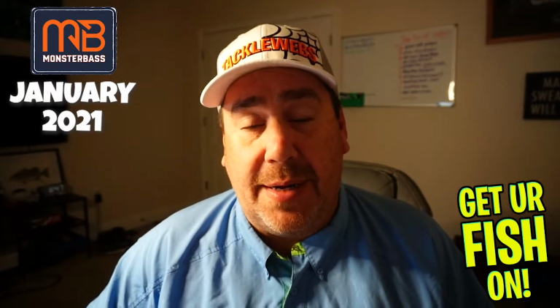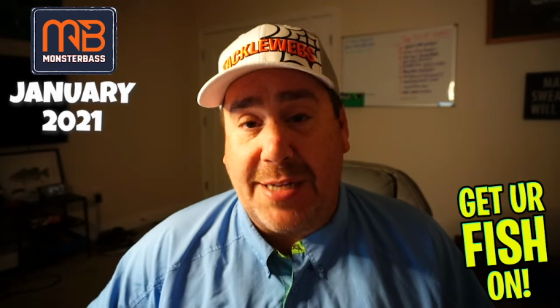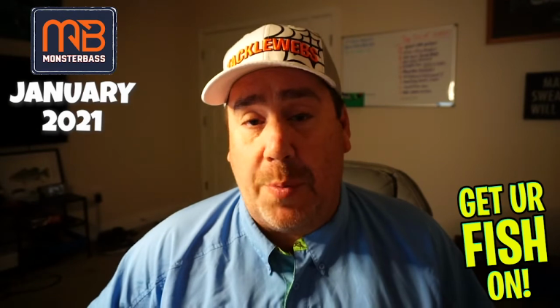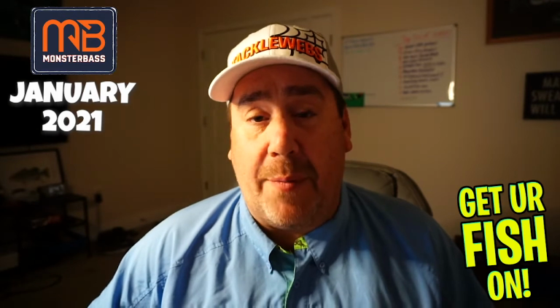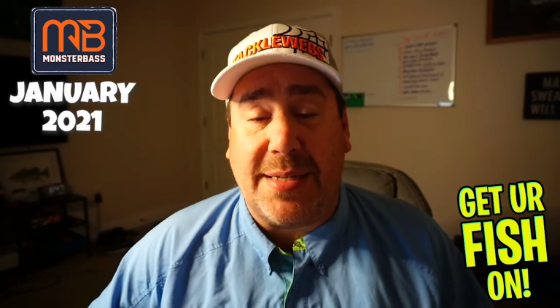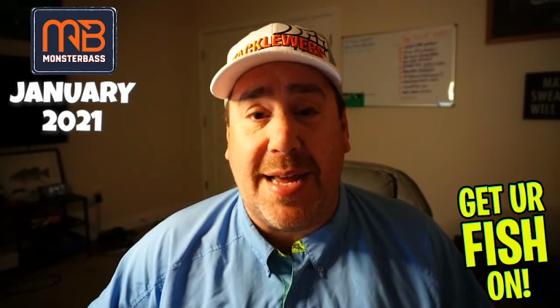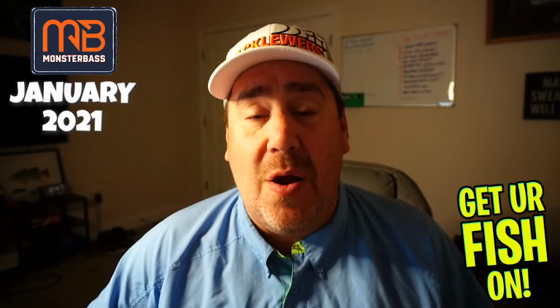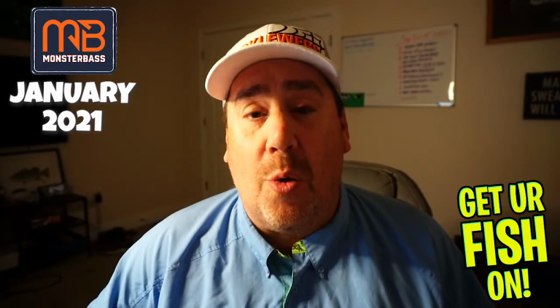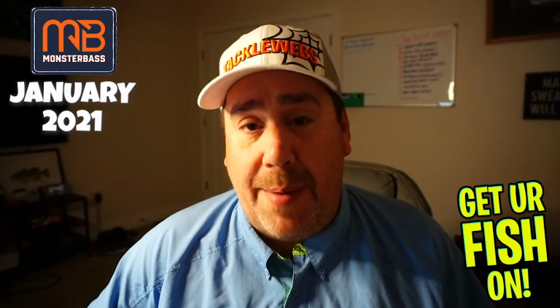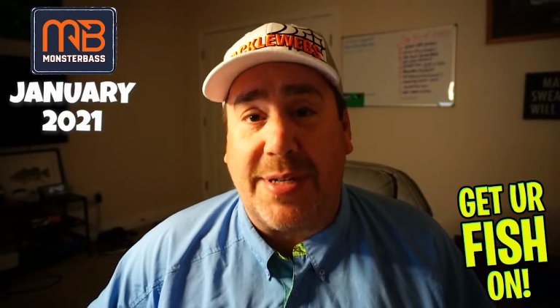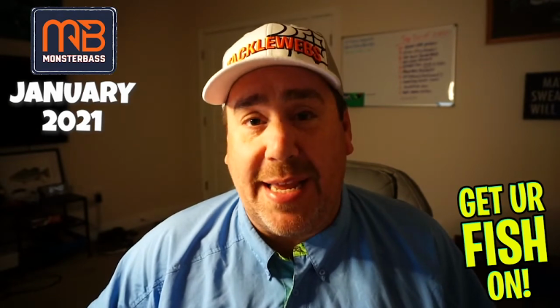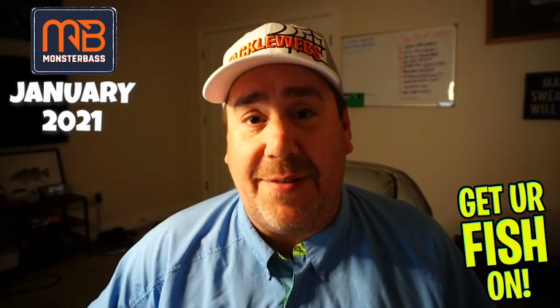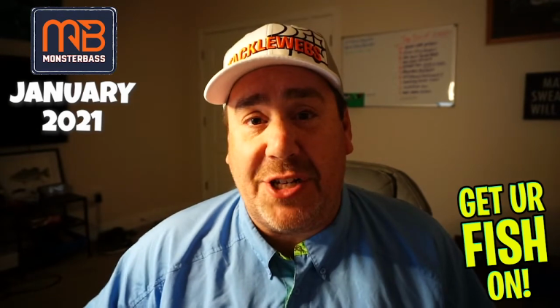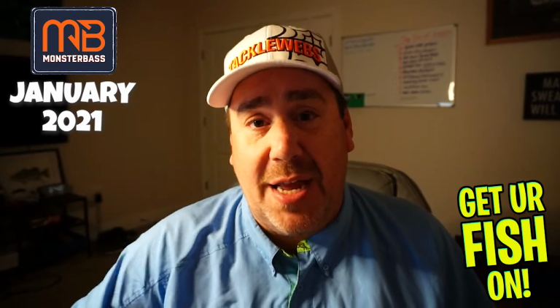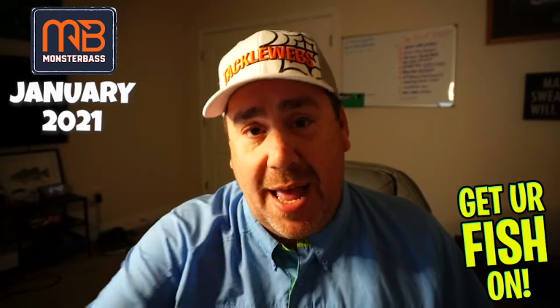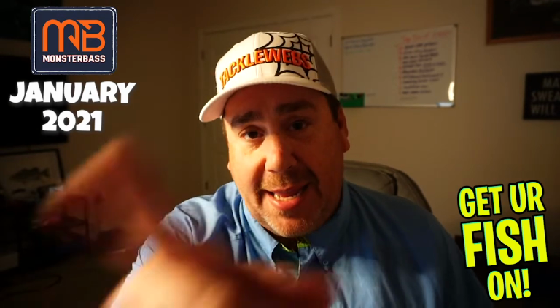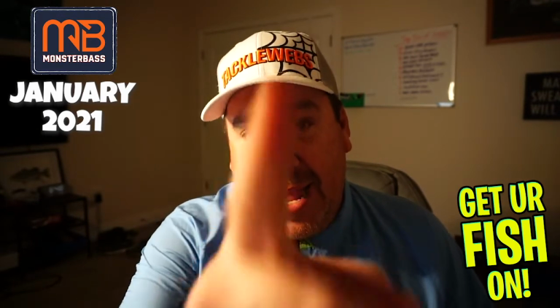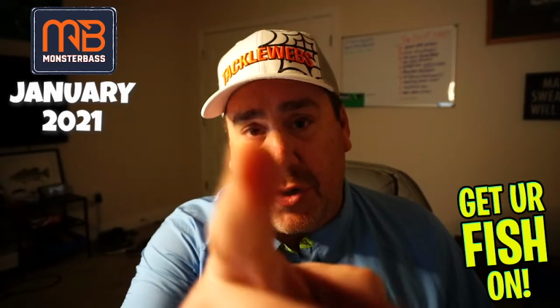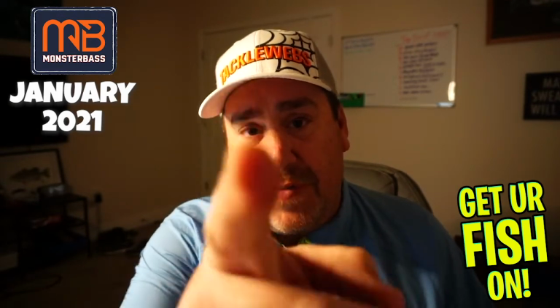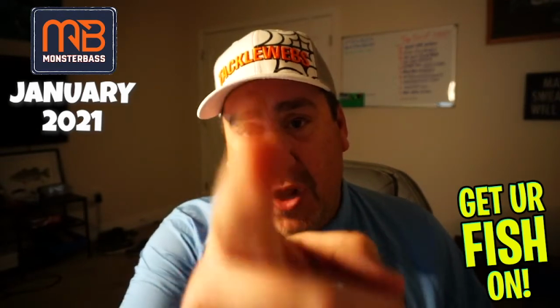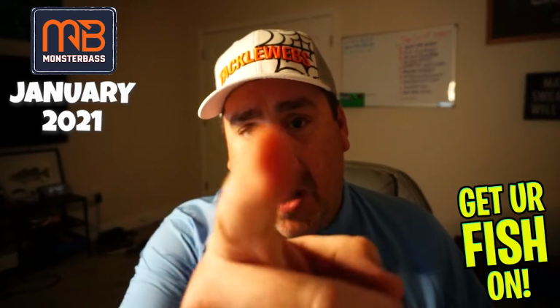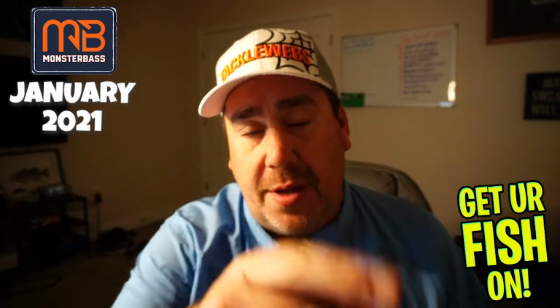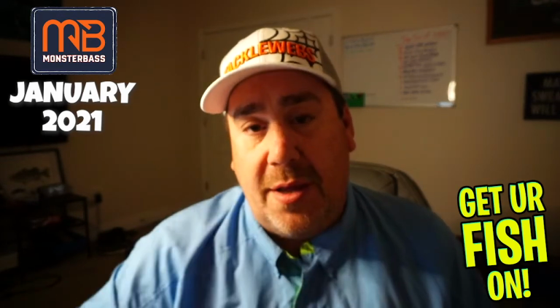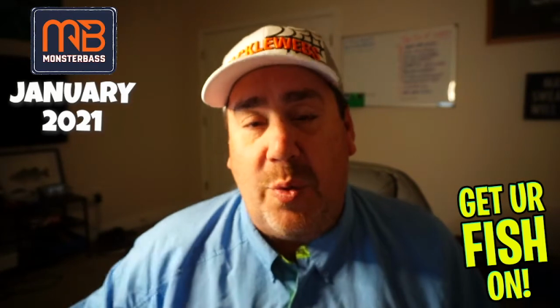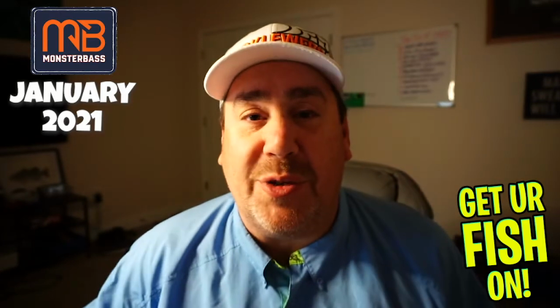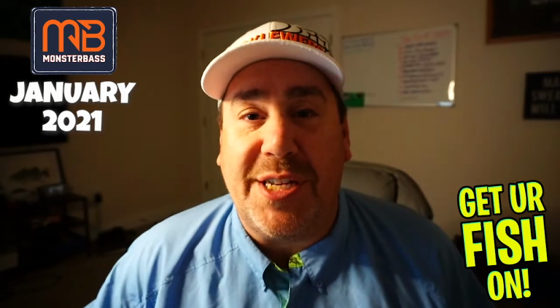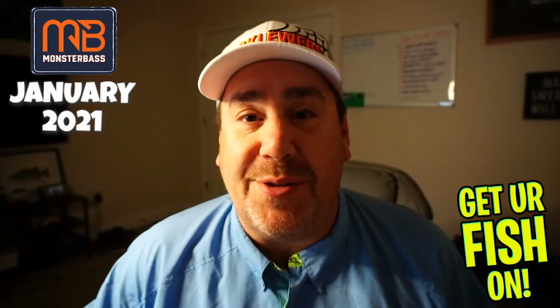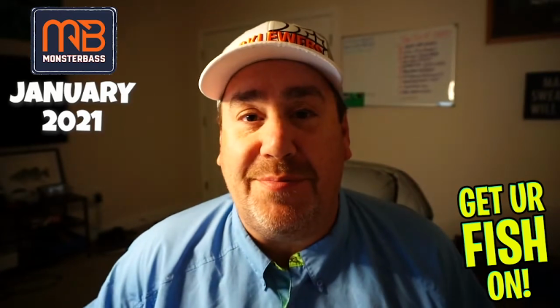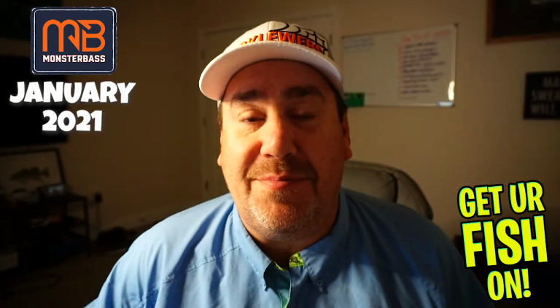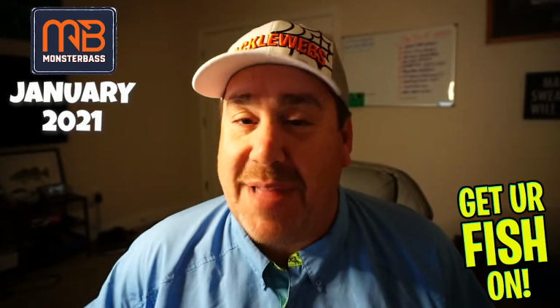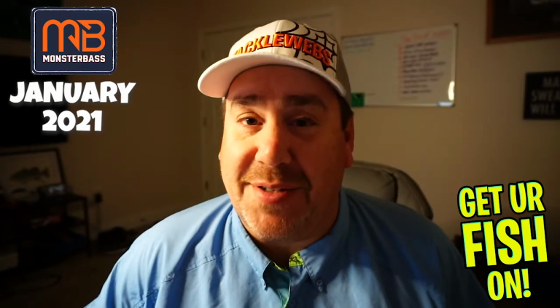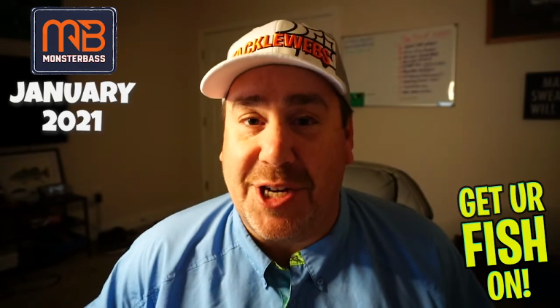Guys, I hope you have a blessed day. Remember, take a kid fishing. Get your fish on. We will see you soon. Thanks. Cheers.